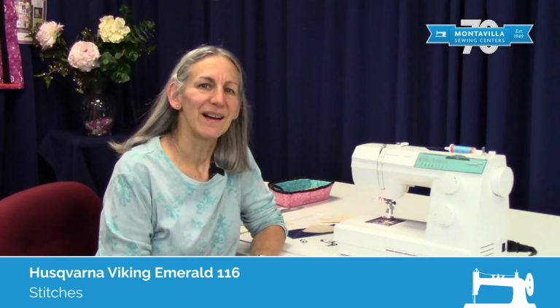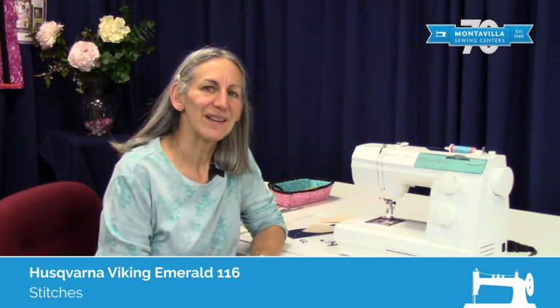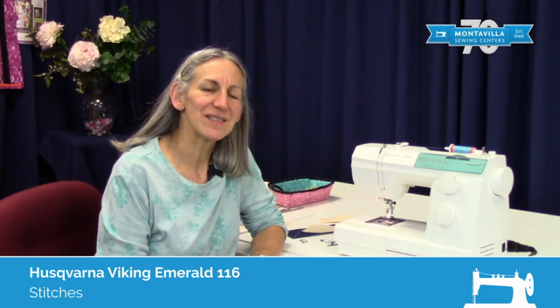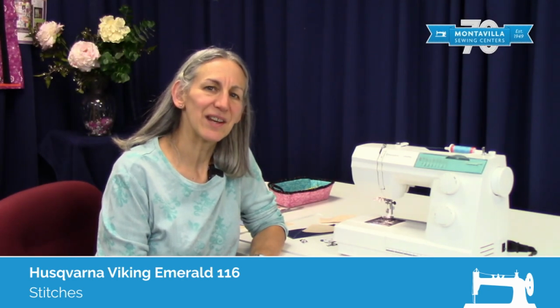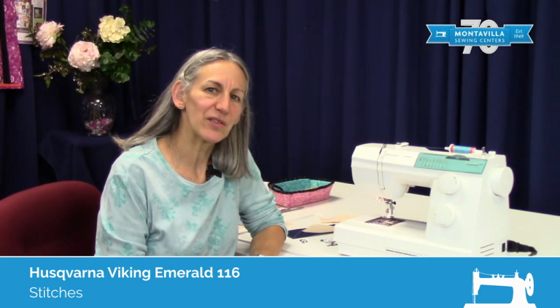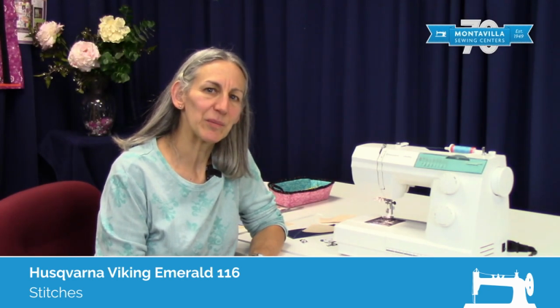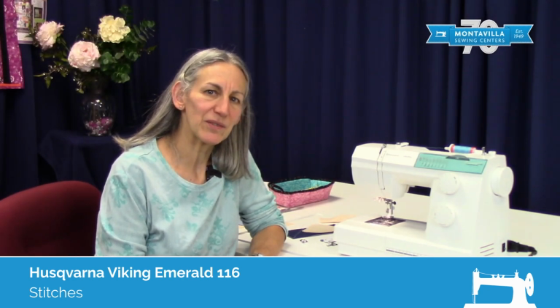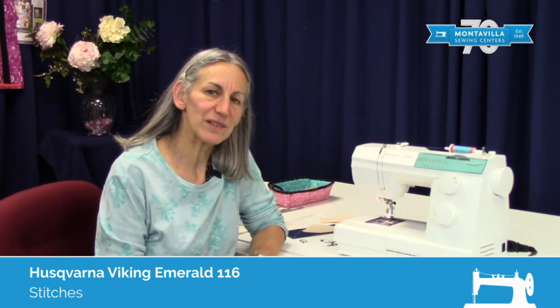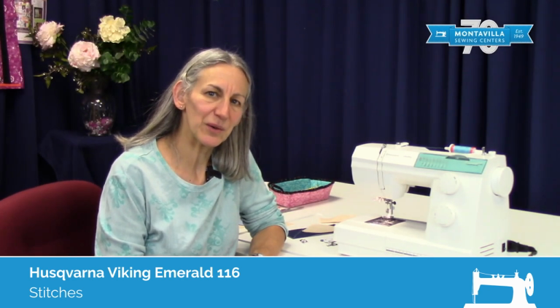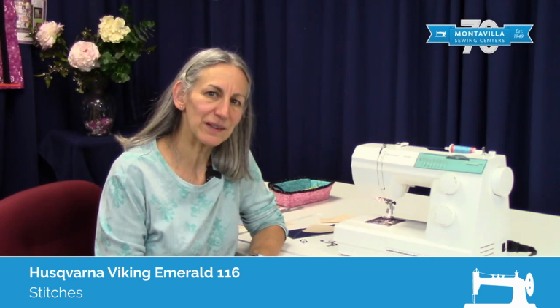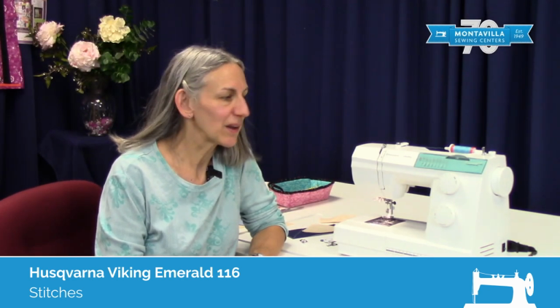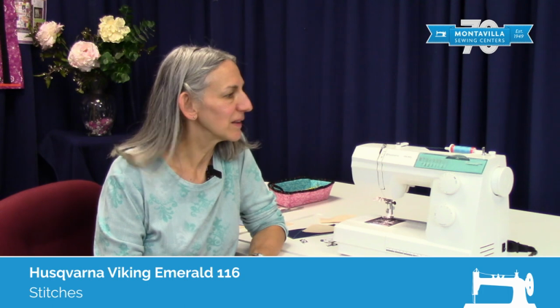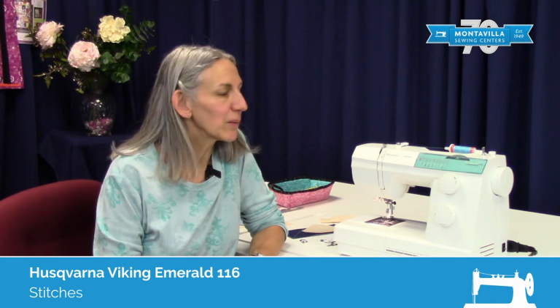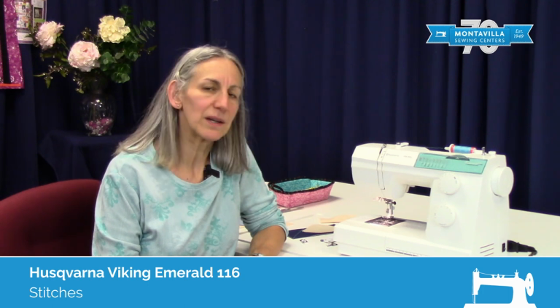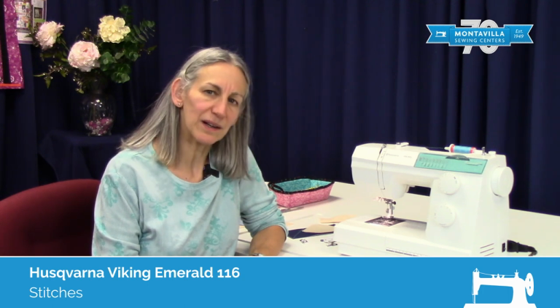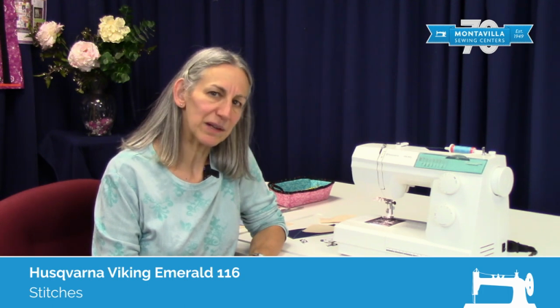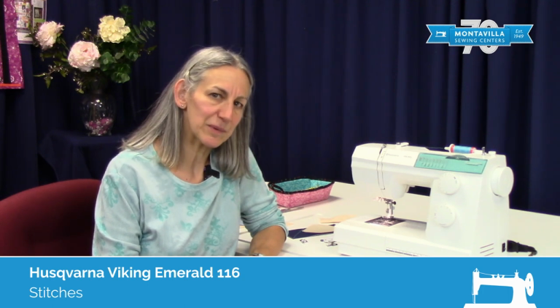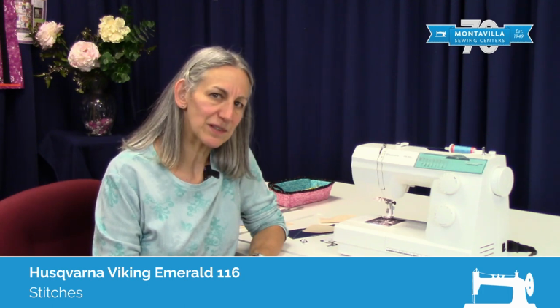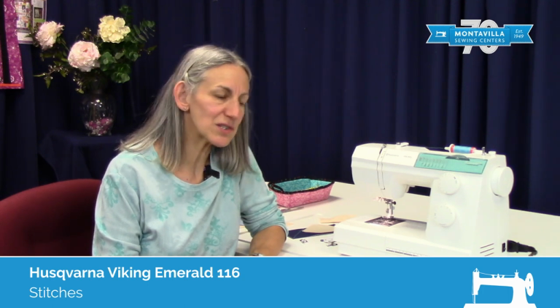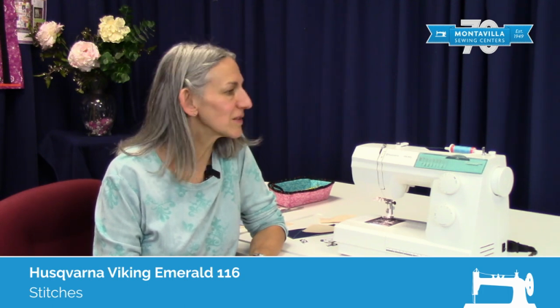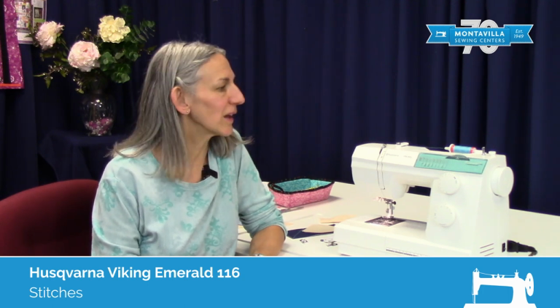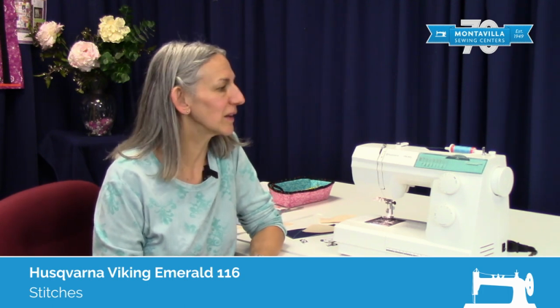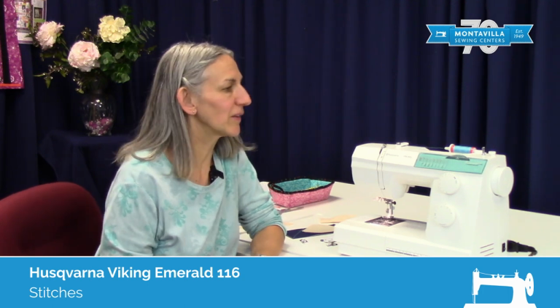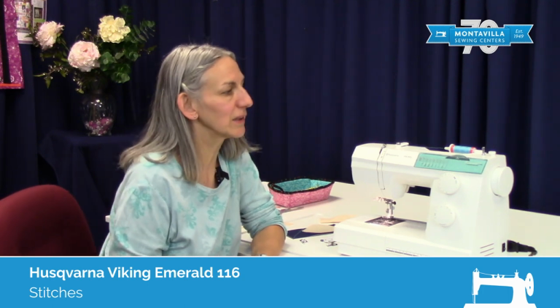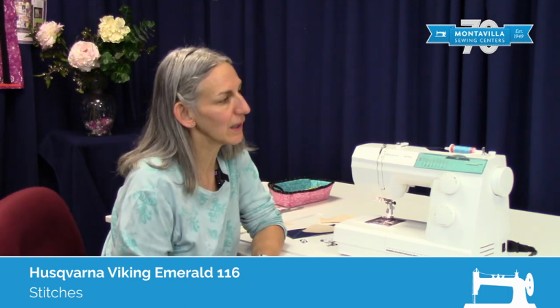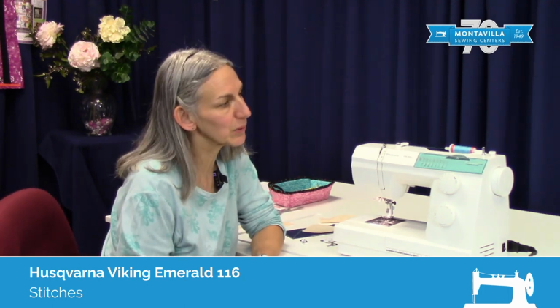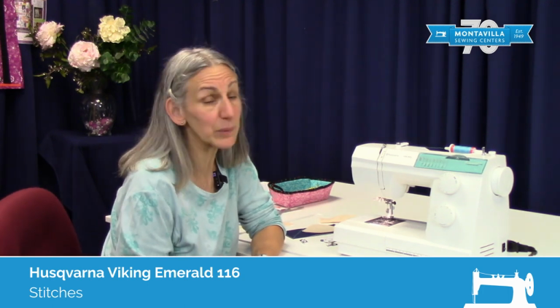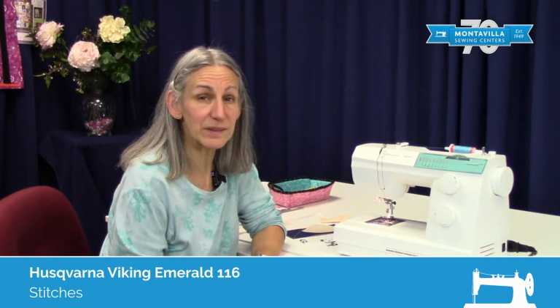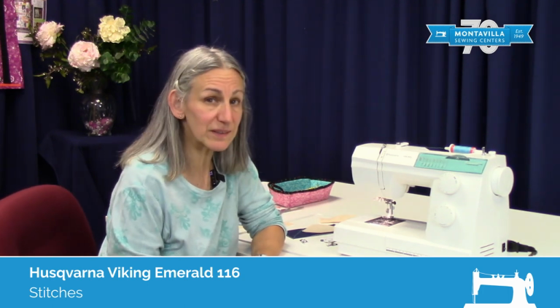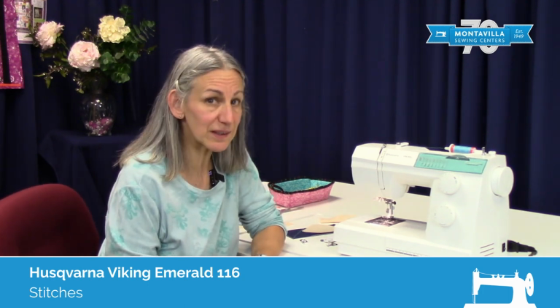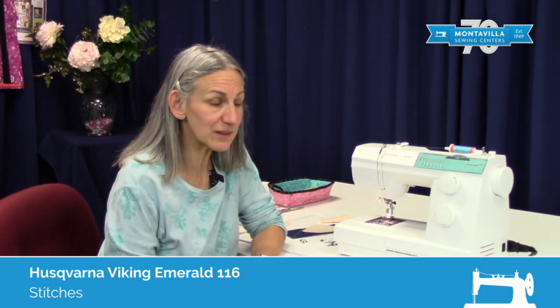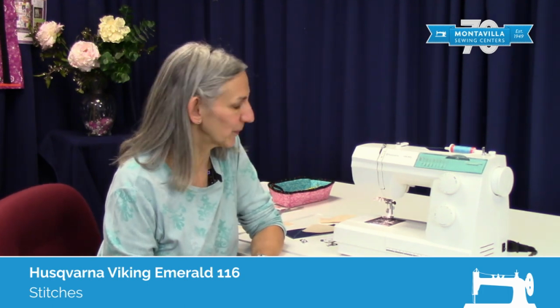Hi, this is Karen from Montevilla Sewing. Today we're going to talk about some of the stitches that the Viking Emerald 116 can do.